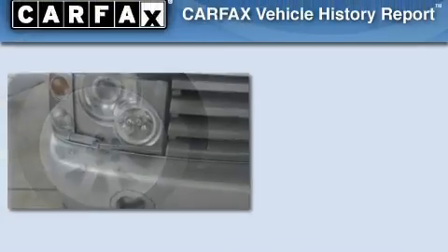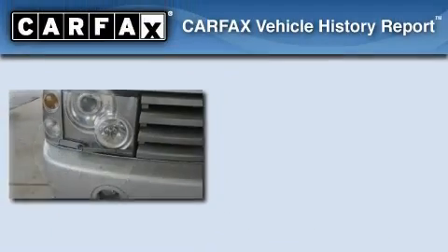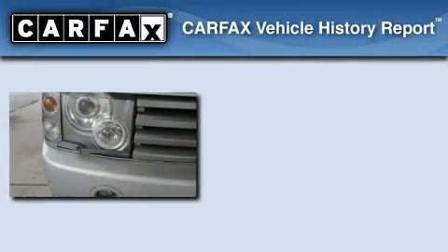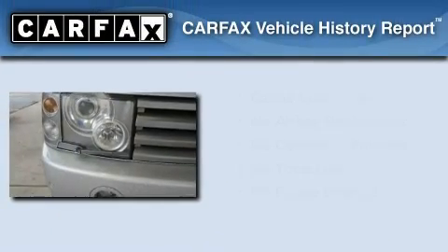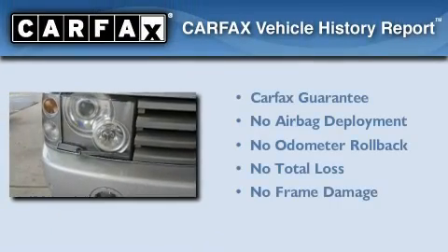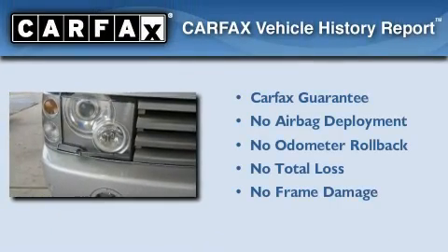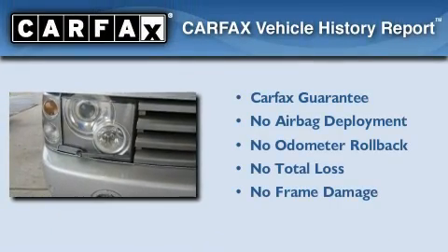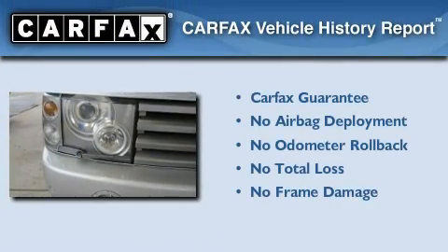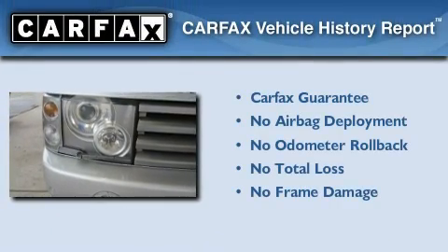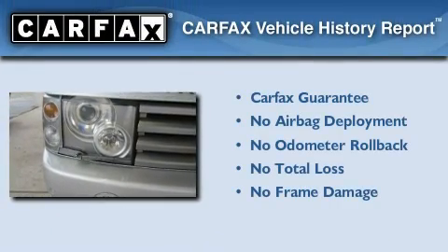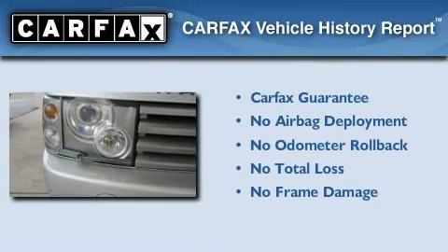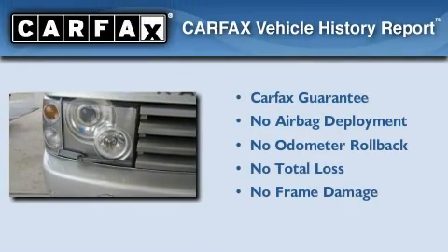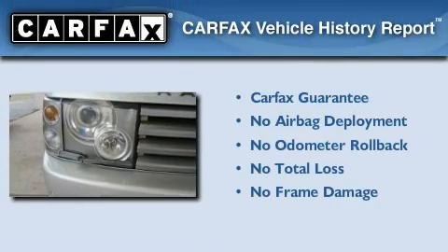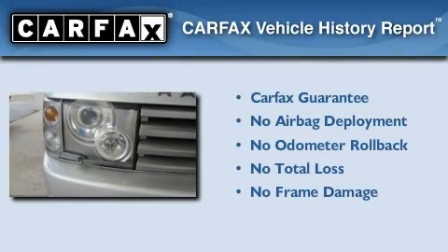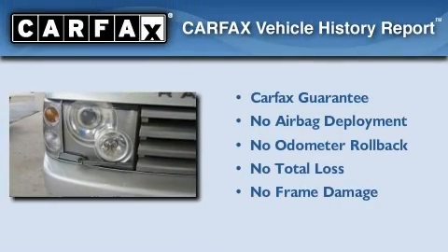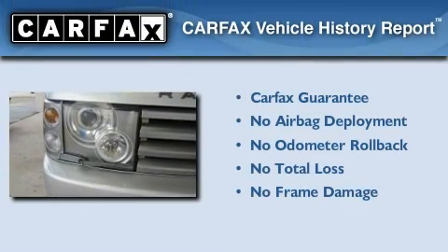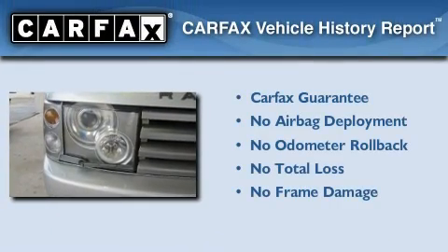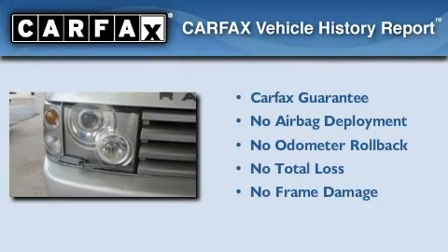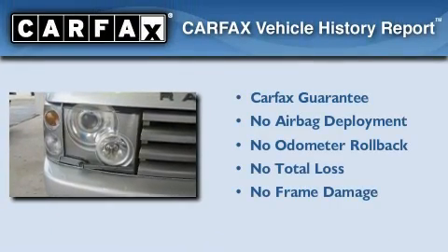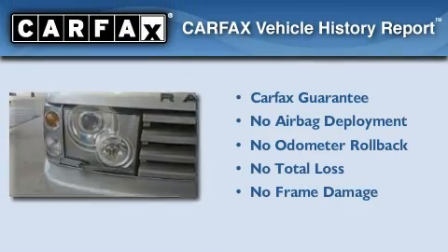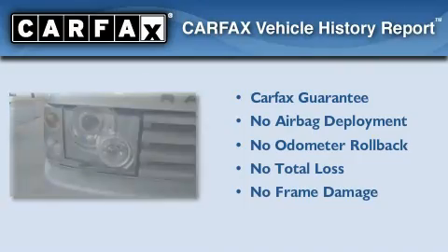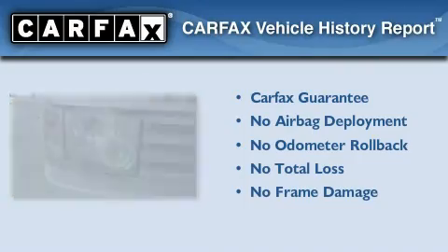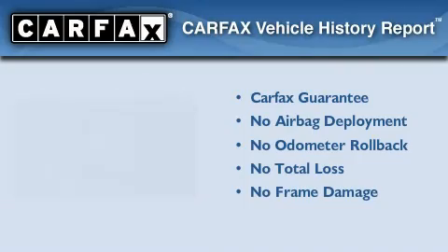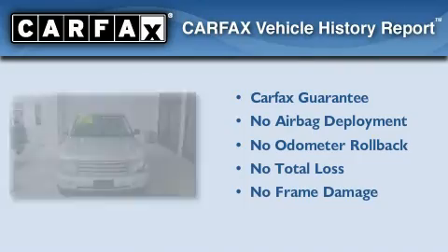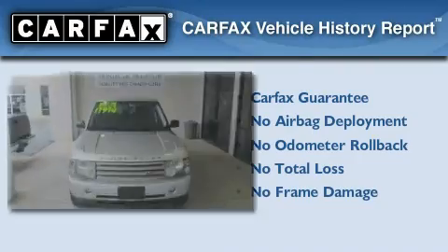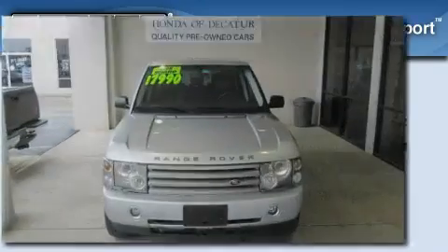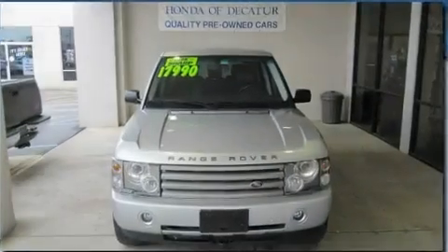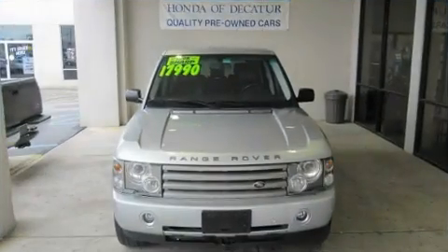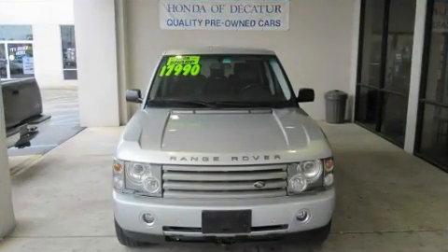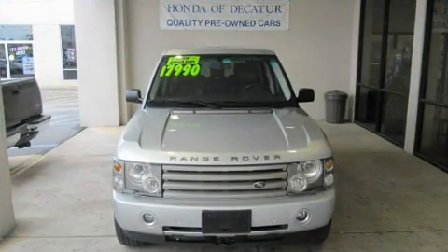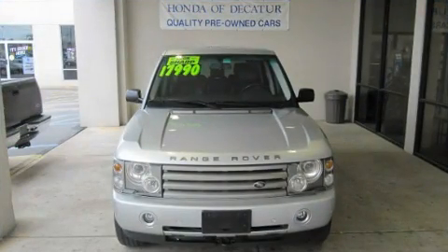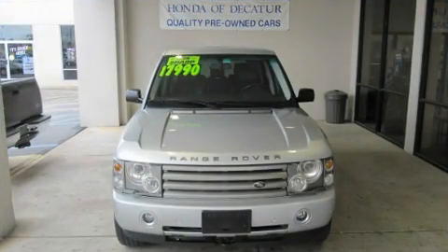Not to mention that this Land Rover qualifies for the Carfax buyback guarantee. Contact us today to arrange your test drive.